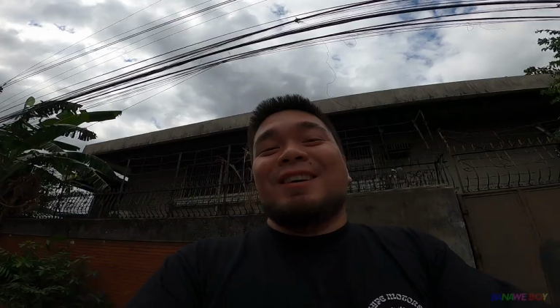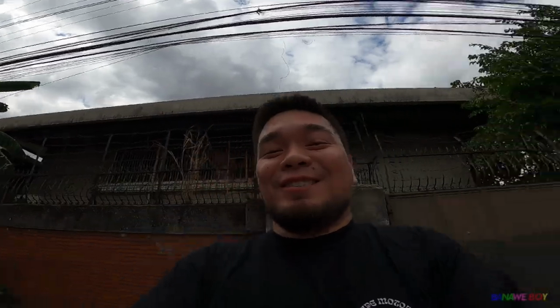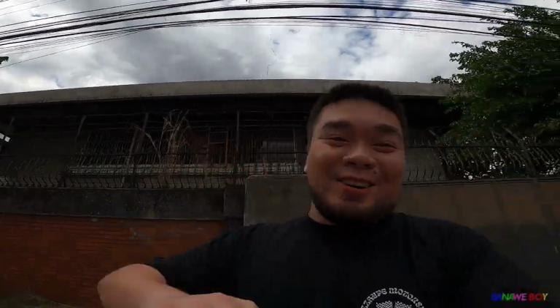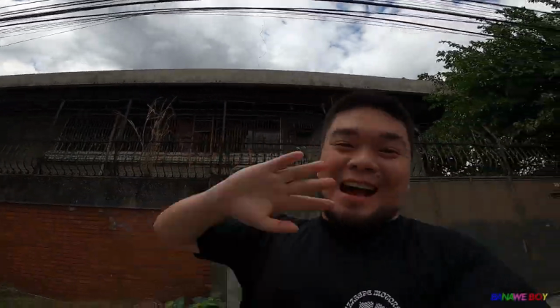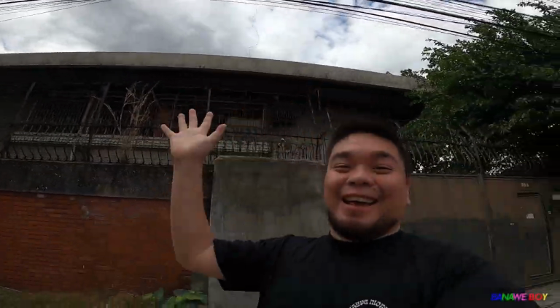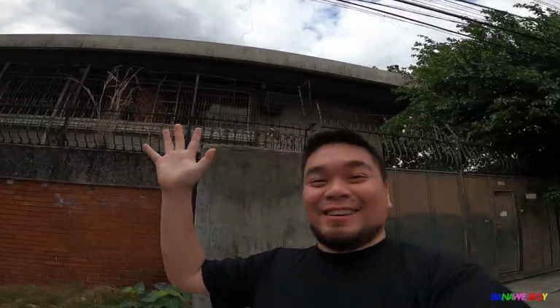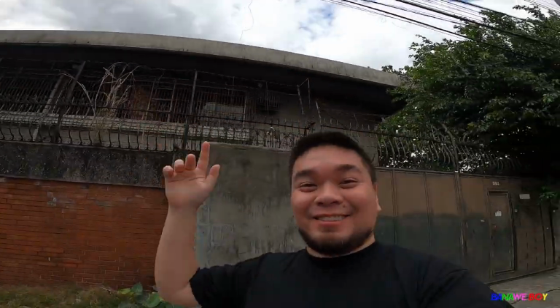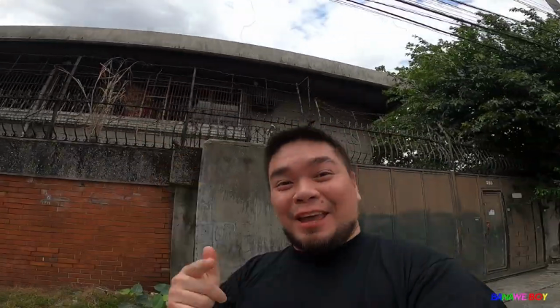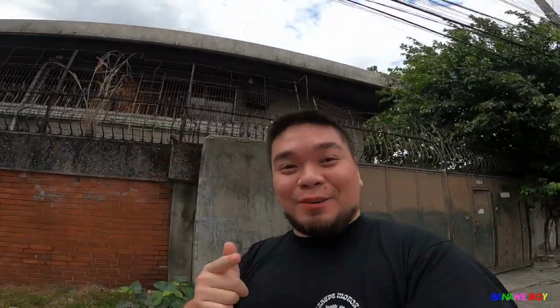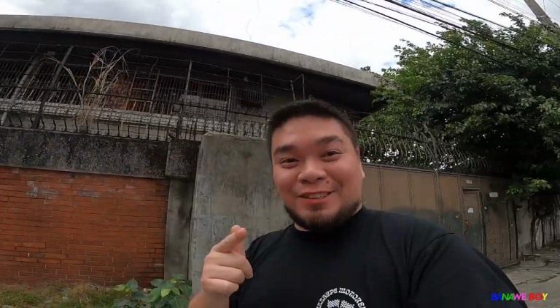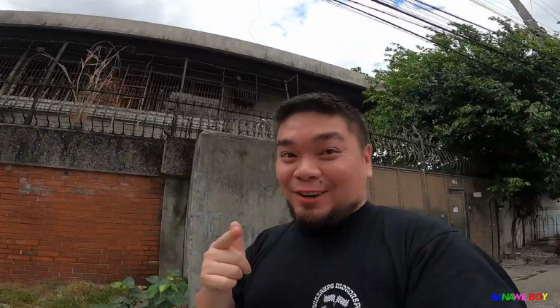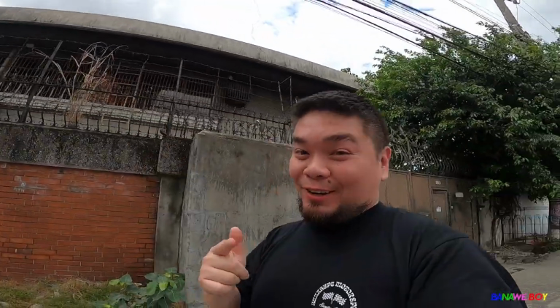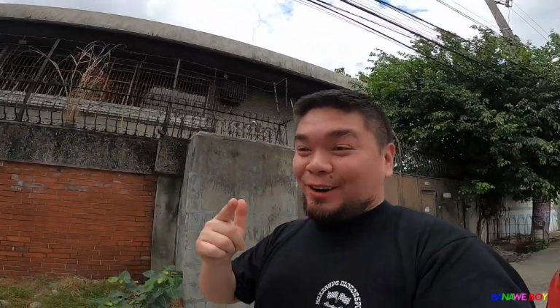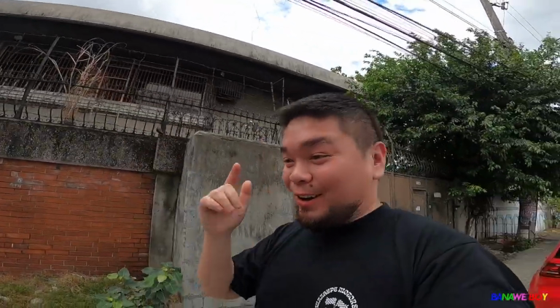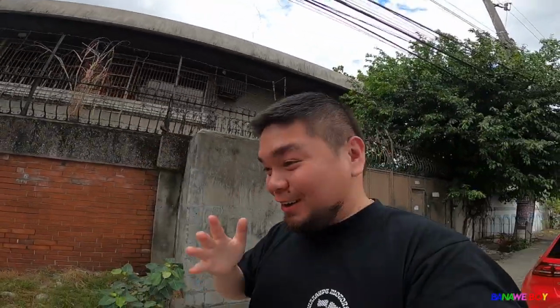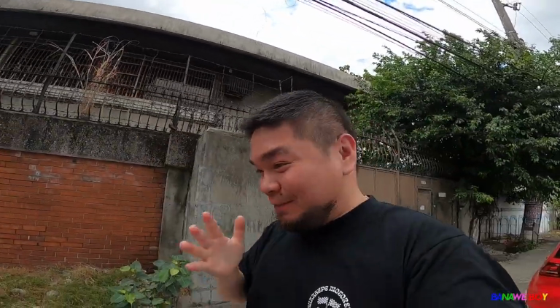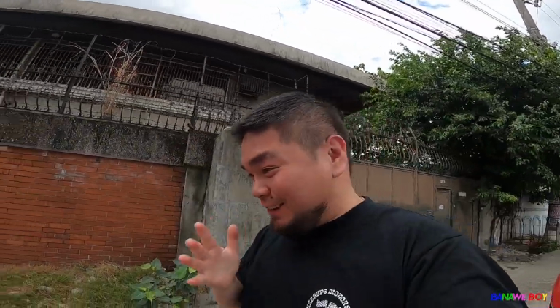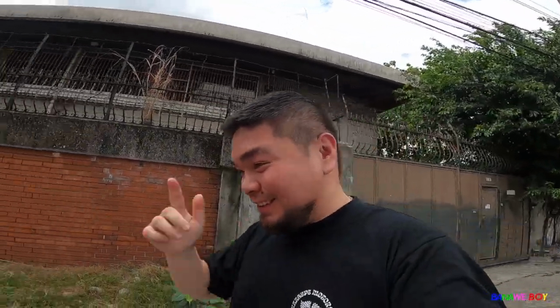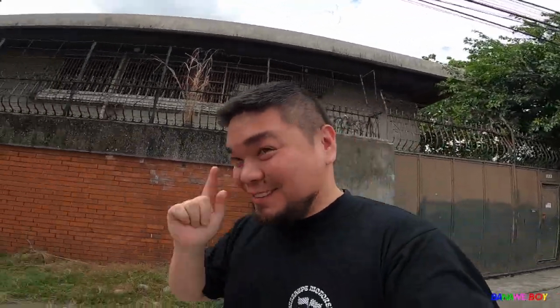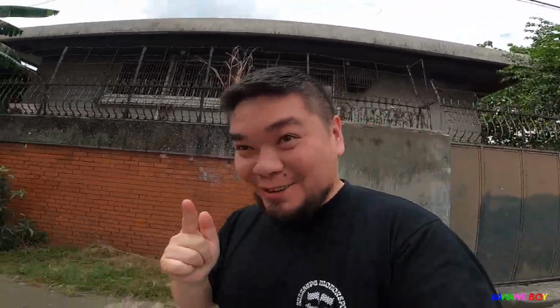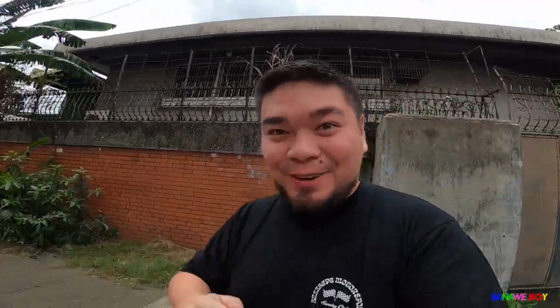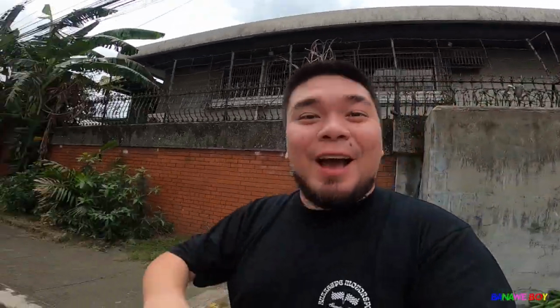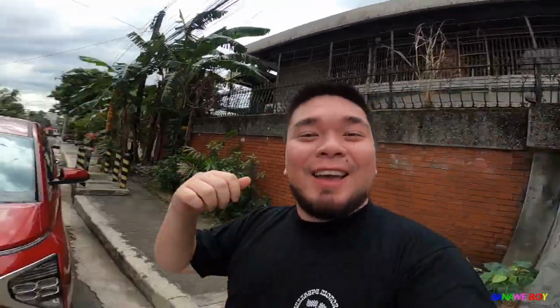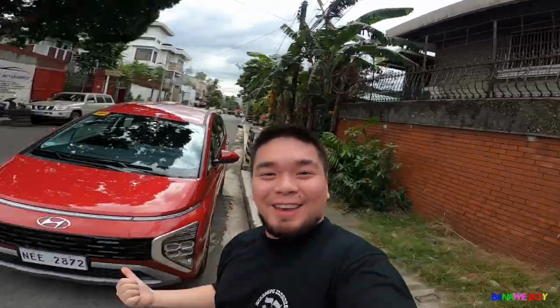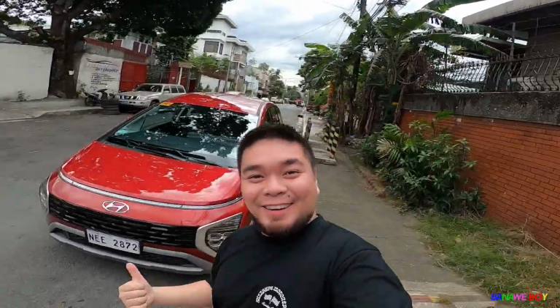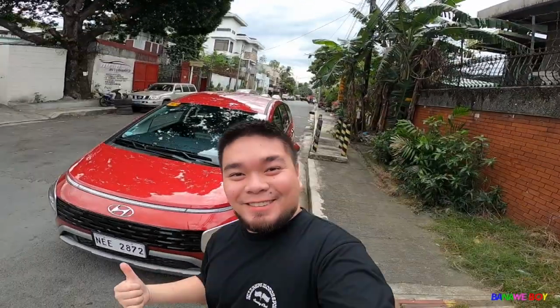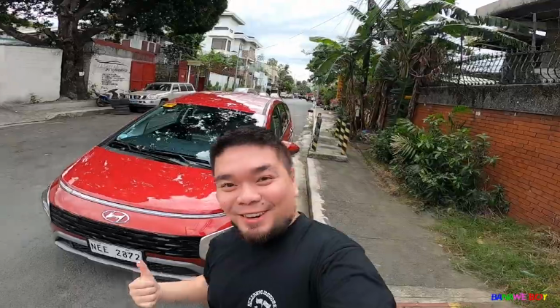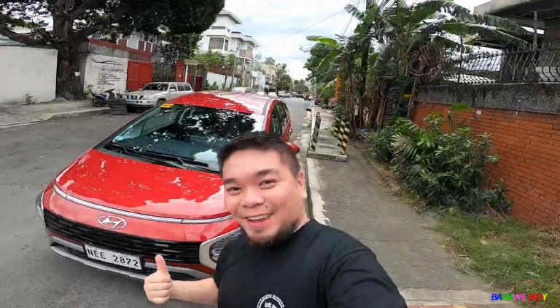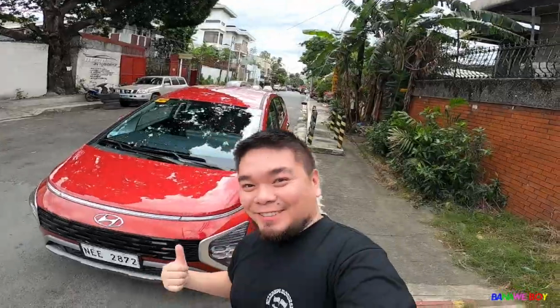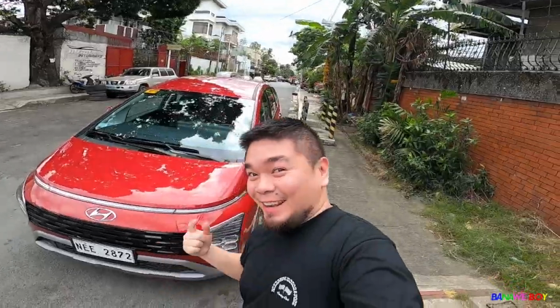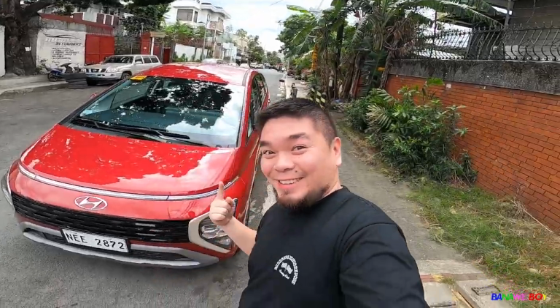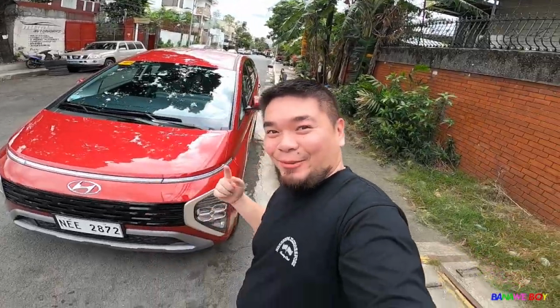Hi guys, today we're just gonna talk all about this new Hyundai Stargazer. Let's go!